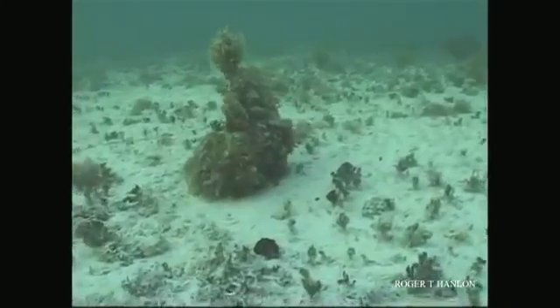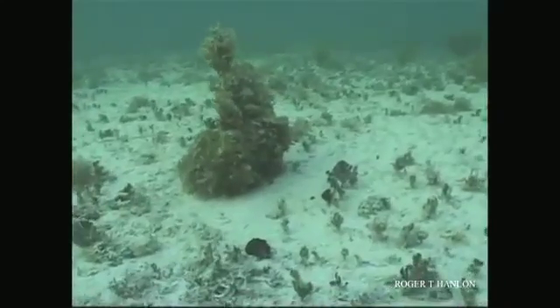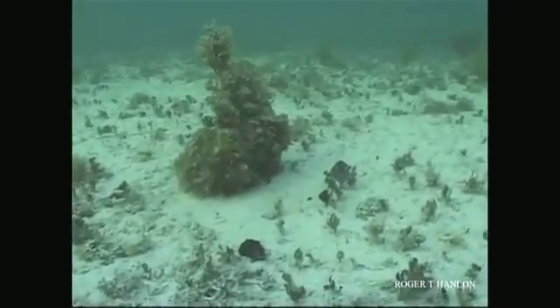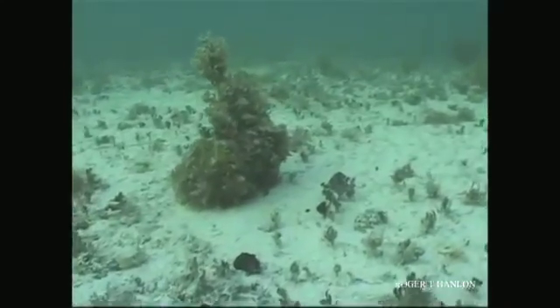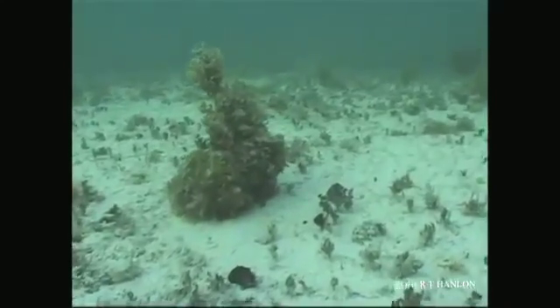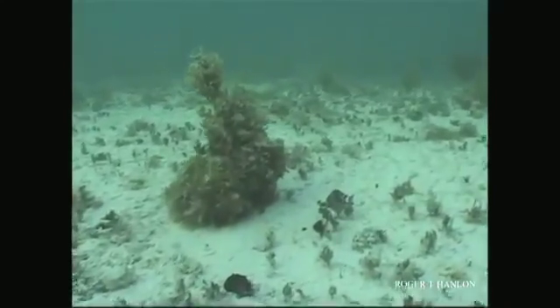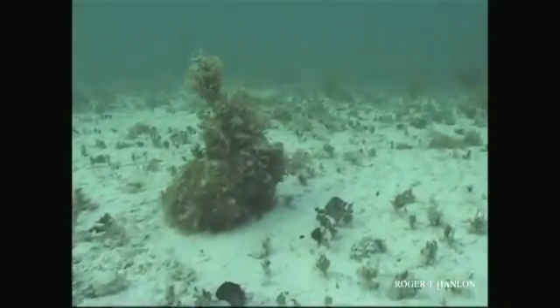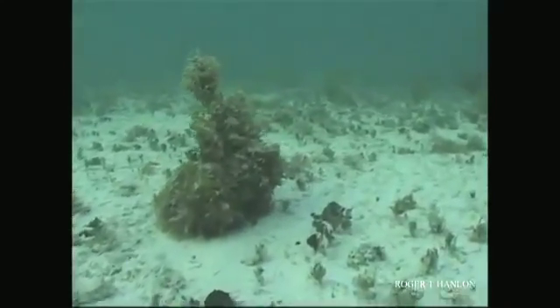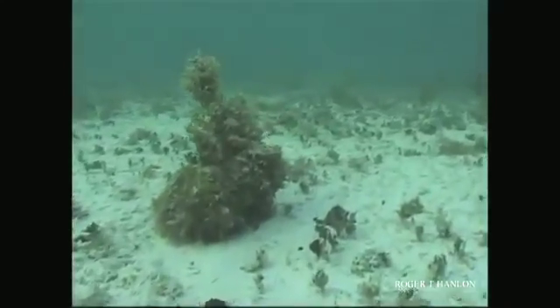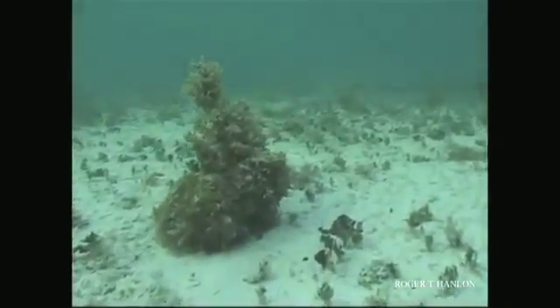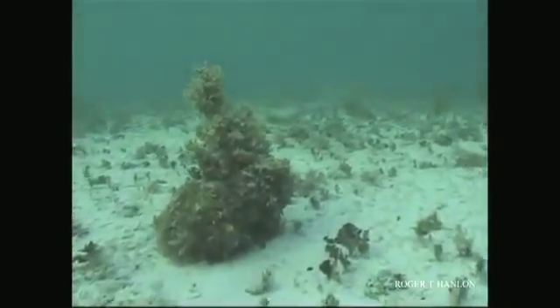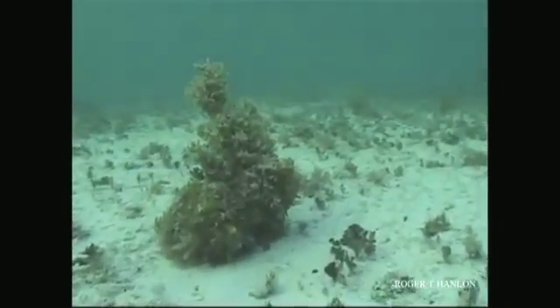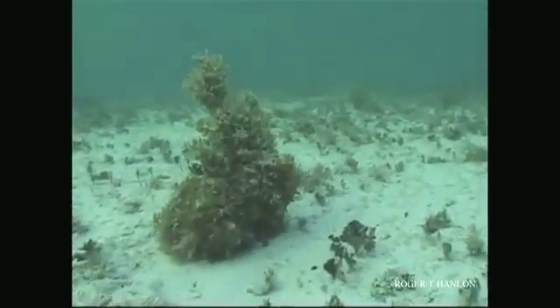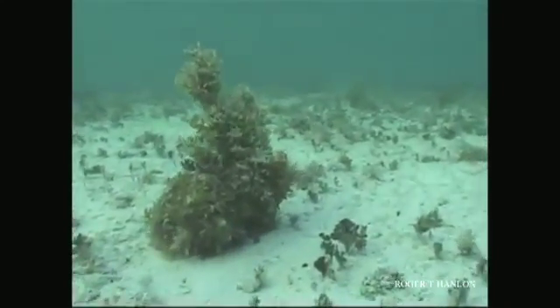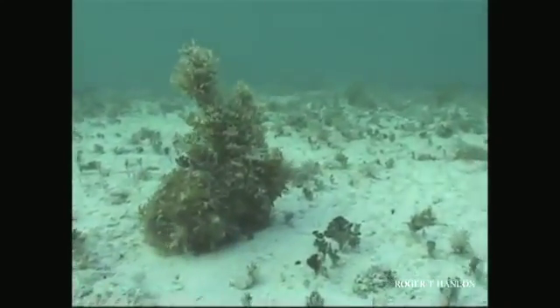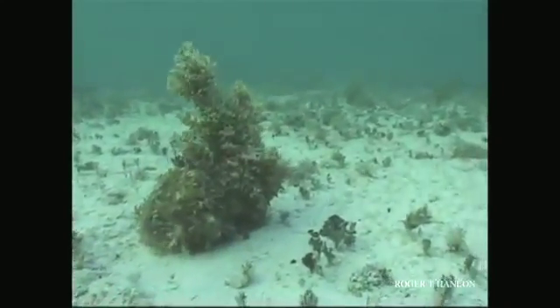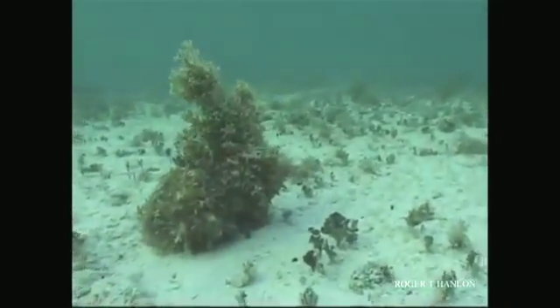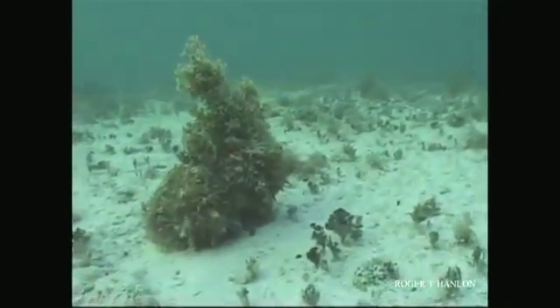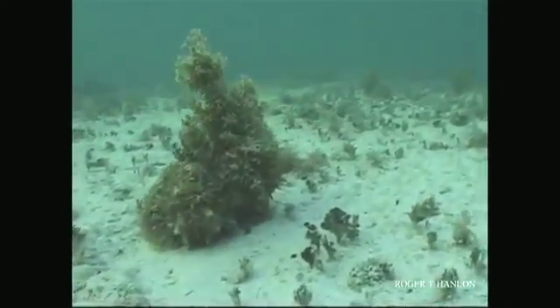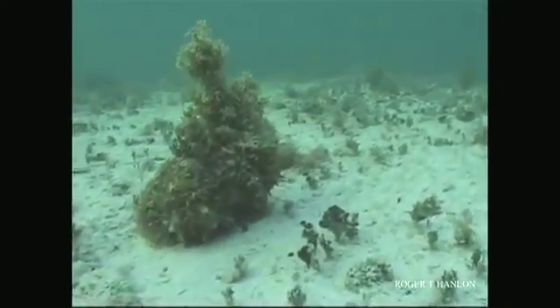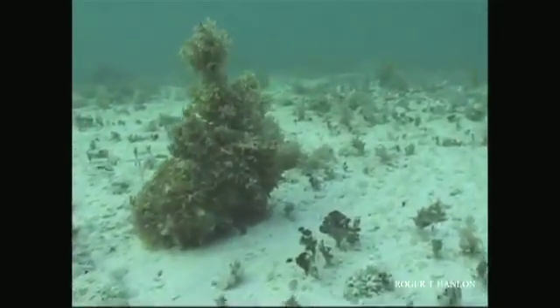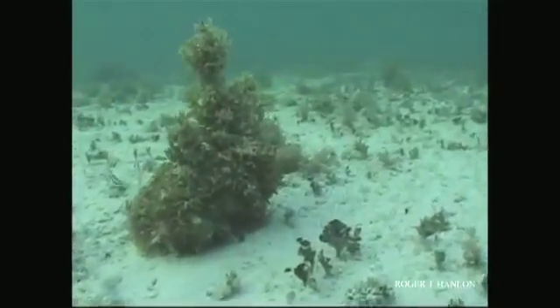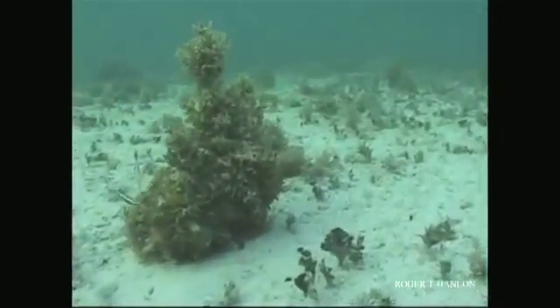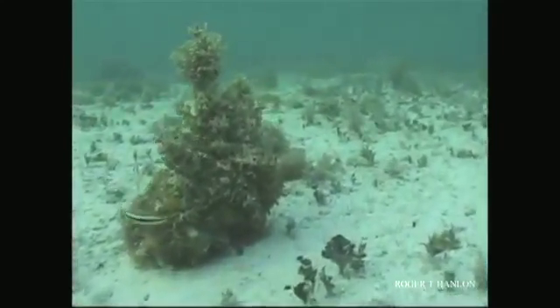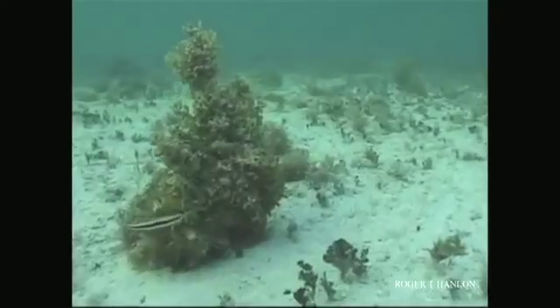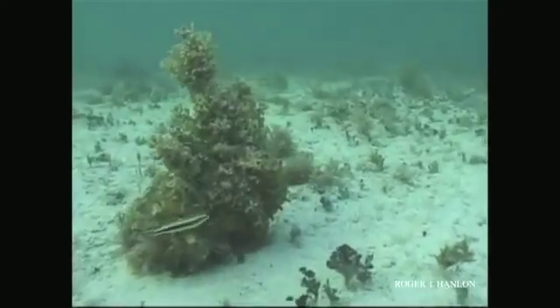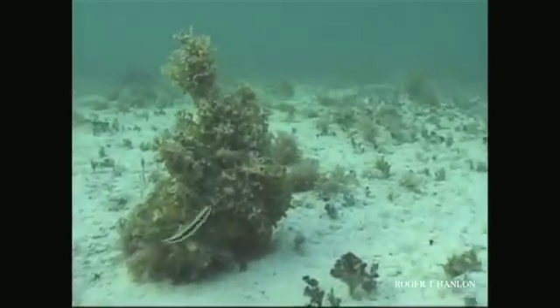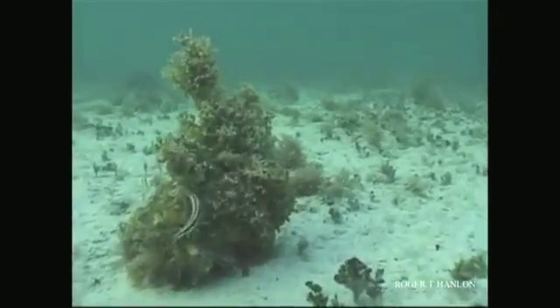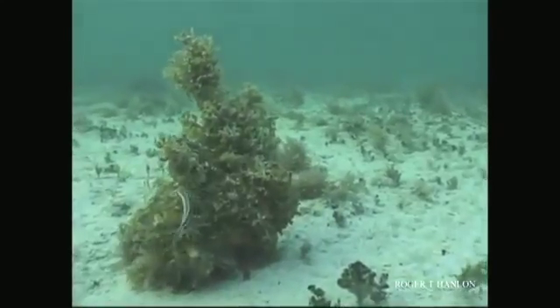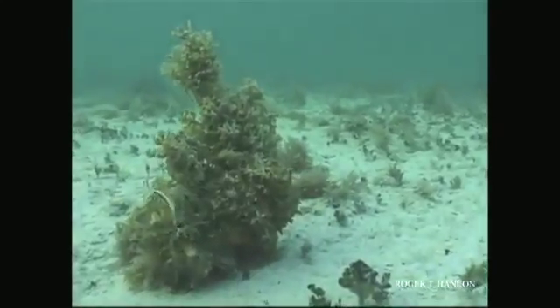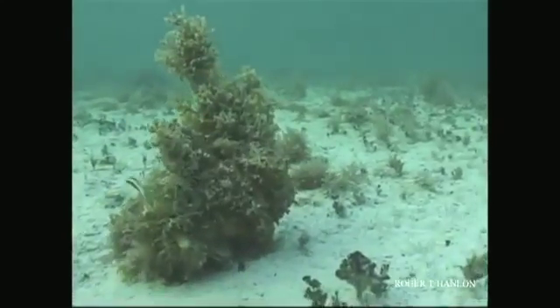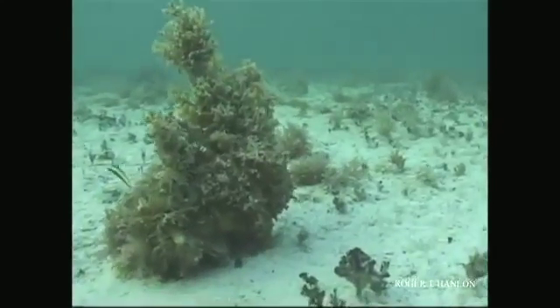I have to admit I was screaming when I got this video thing. What makes a marine biologist scream?